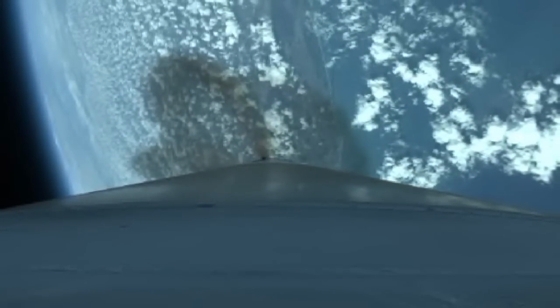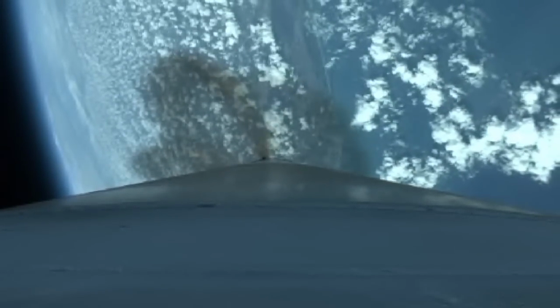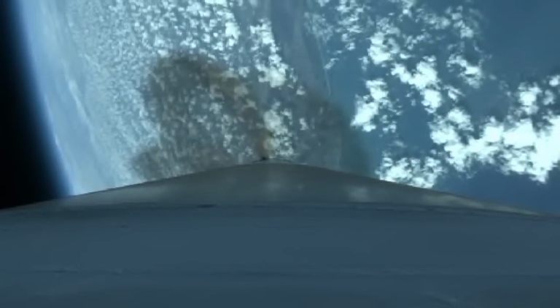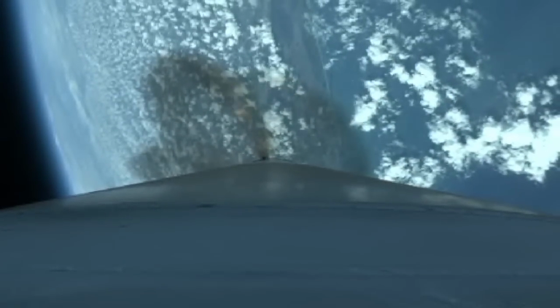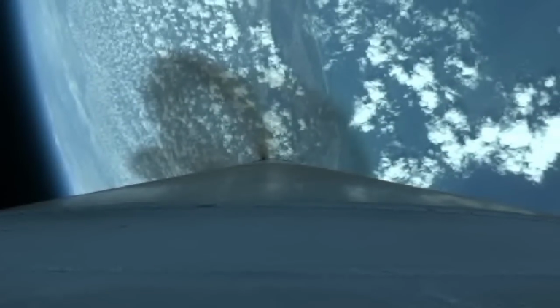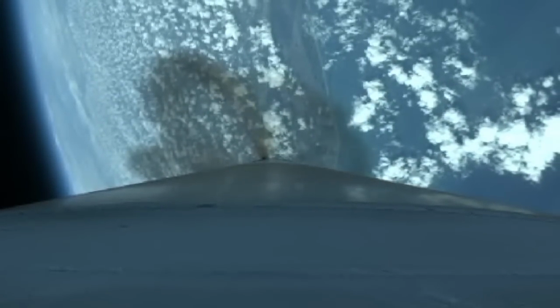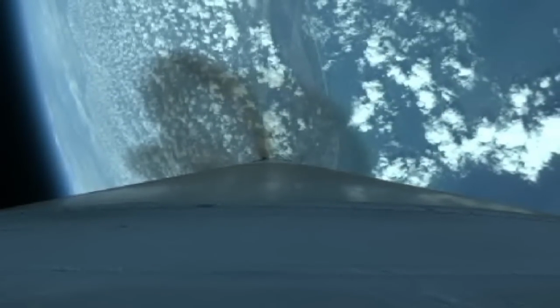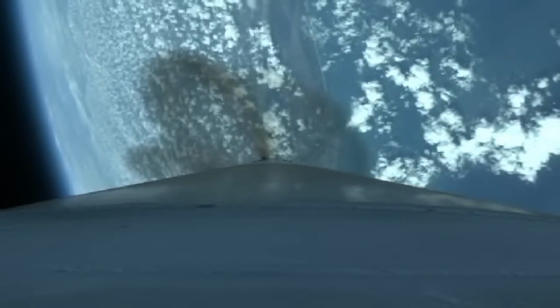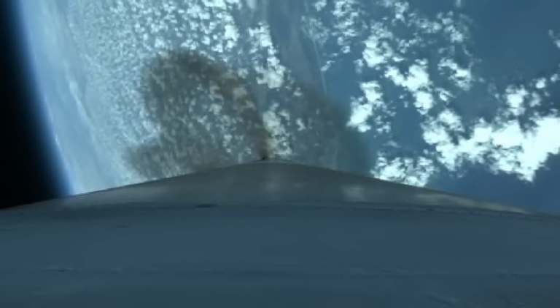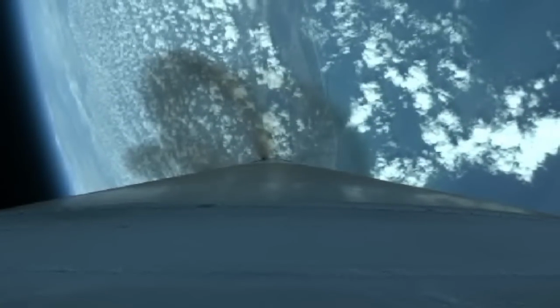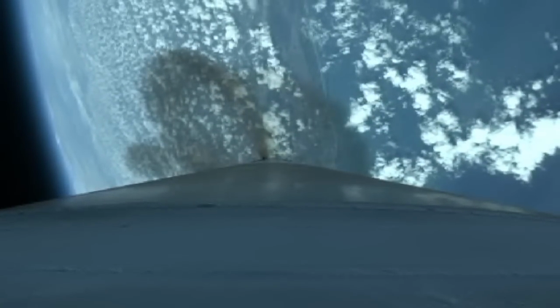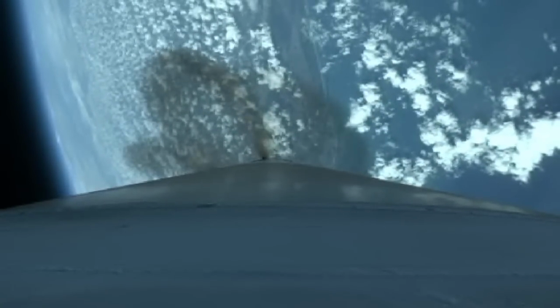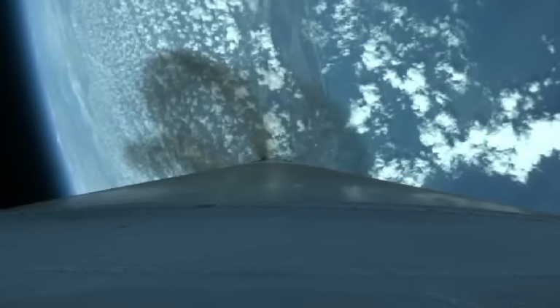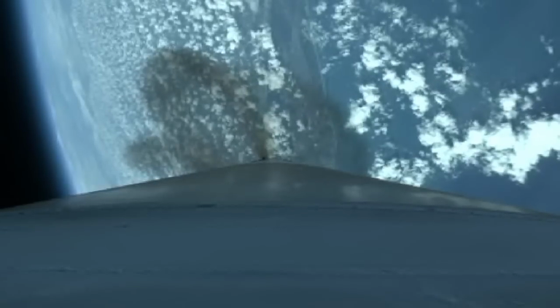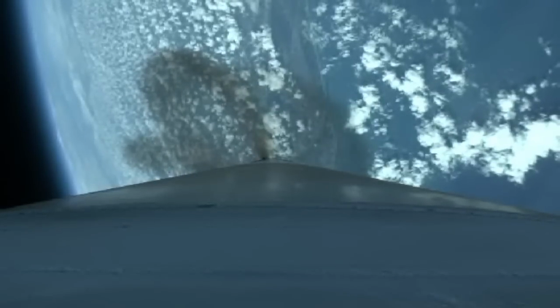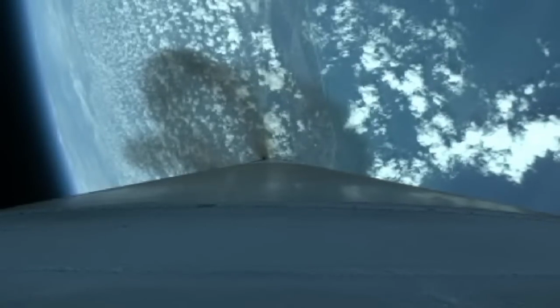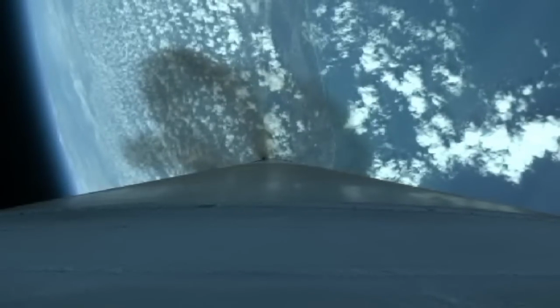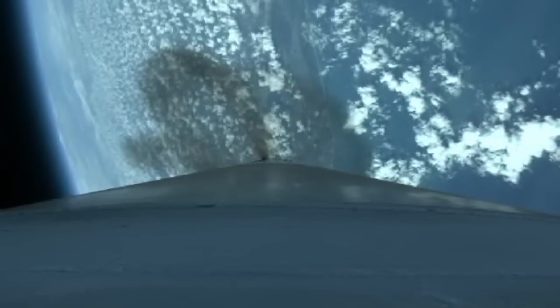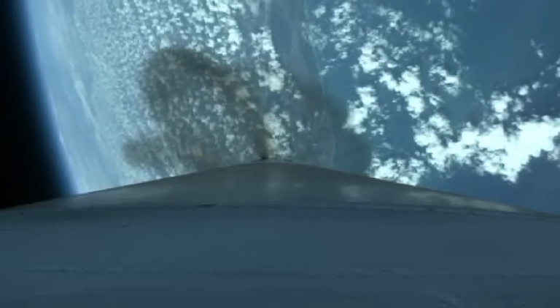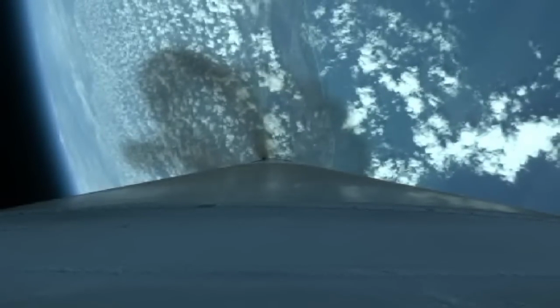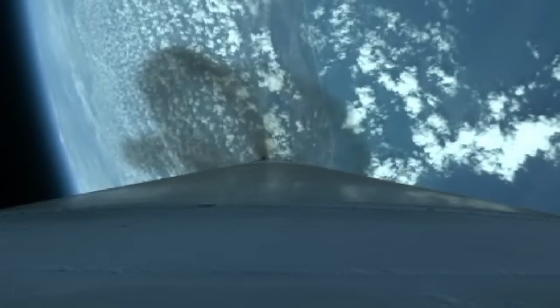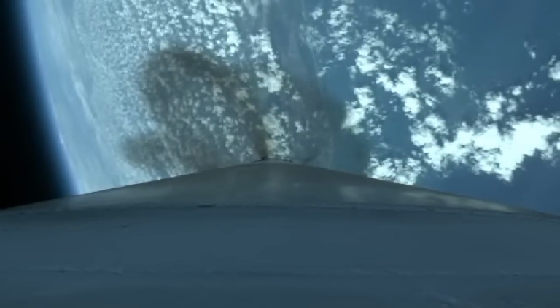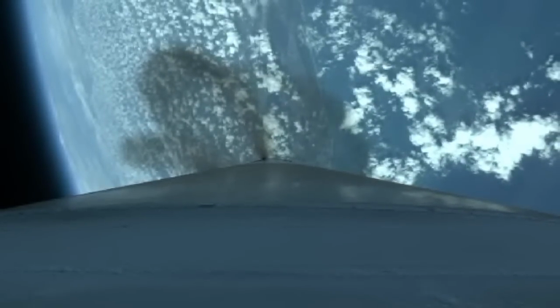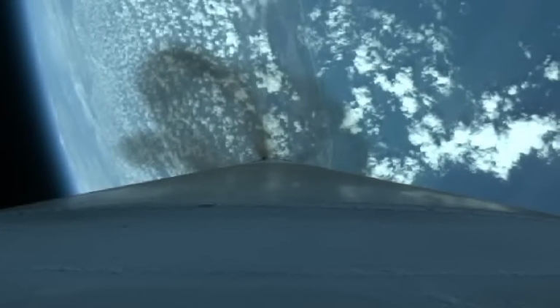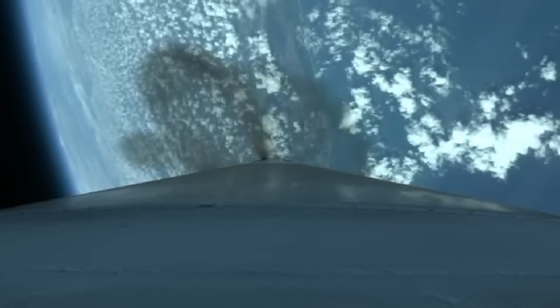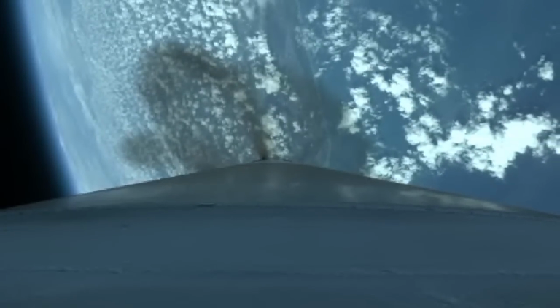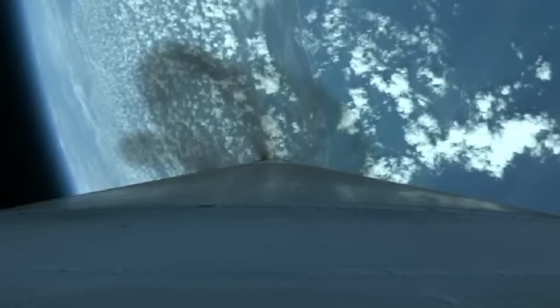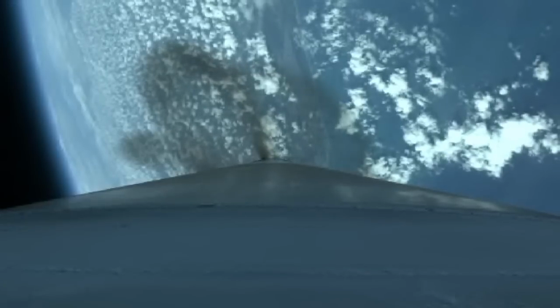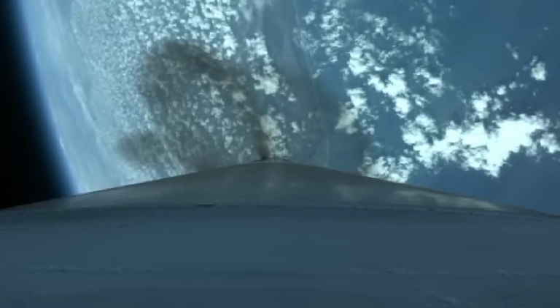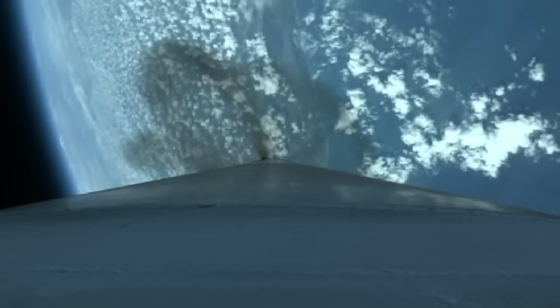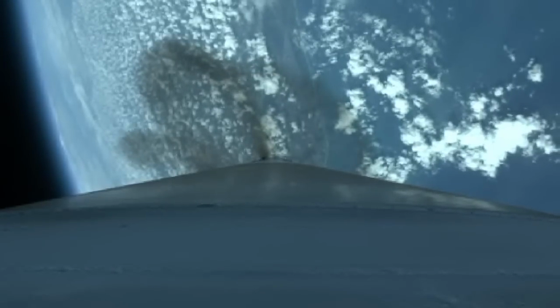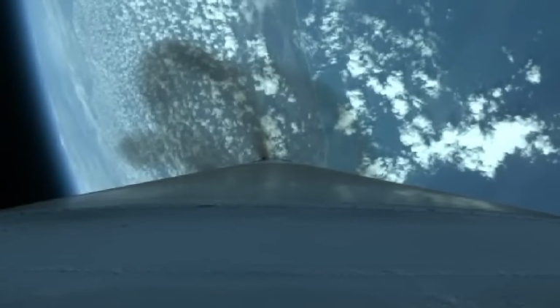Current altitude is 29 miles, downrange distance 39 miles, current velocity 4,325 miles per hour.